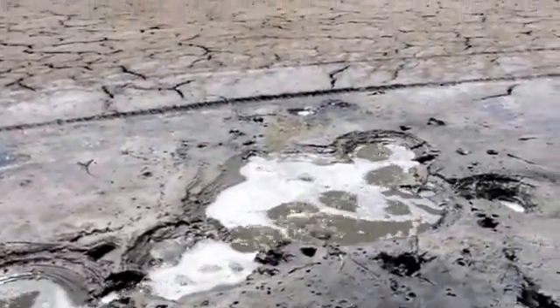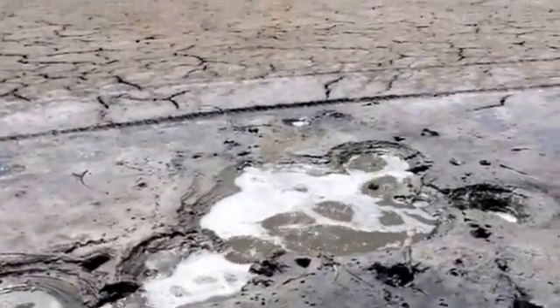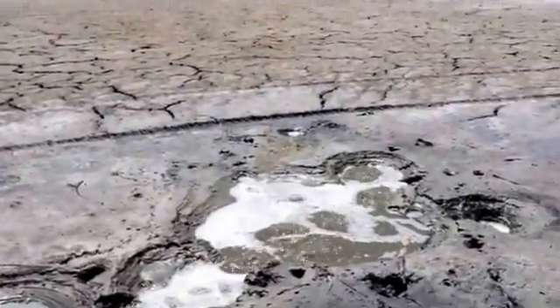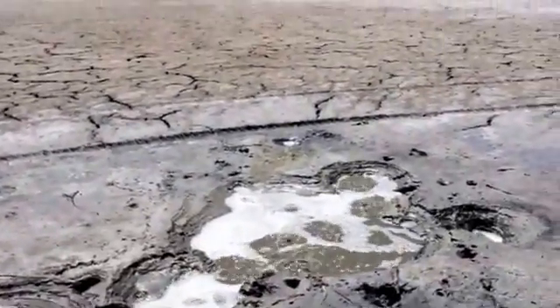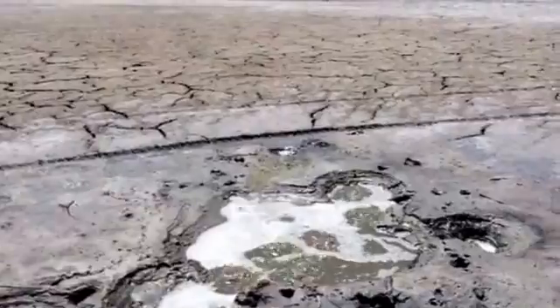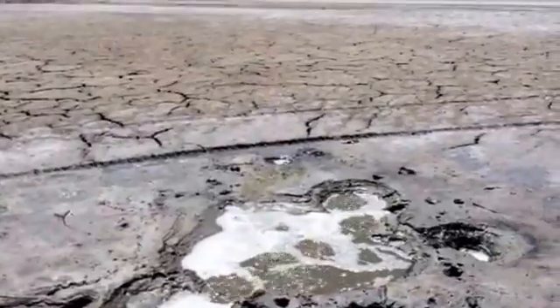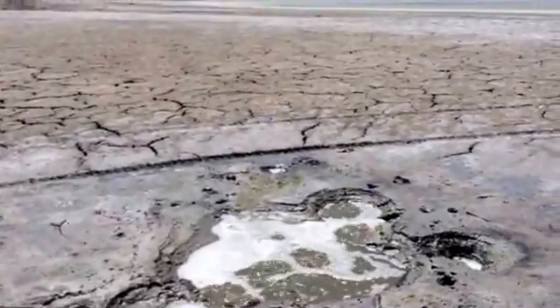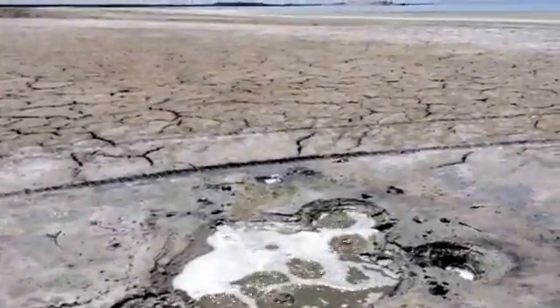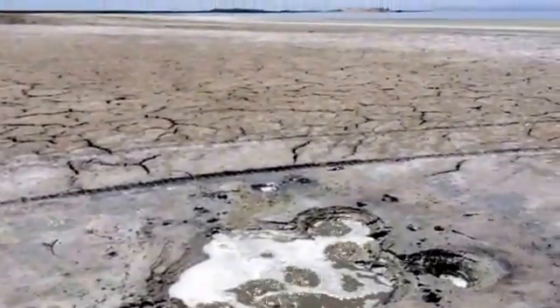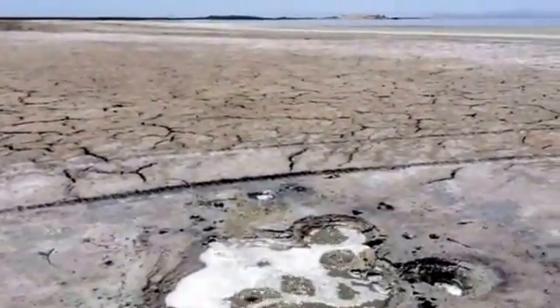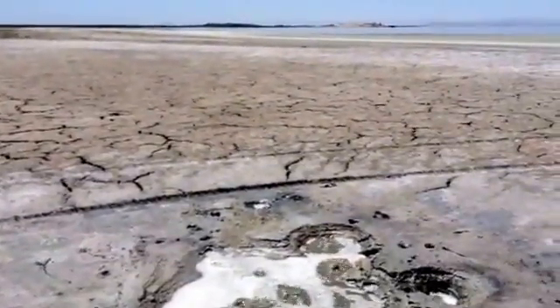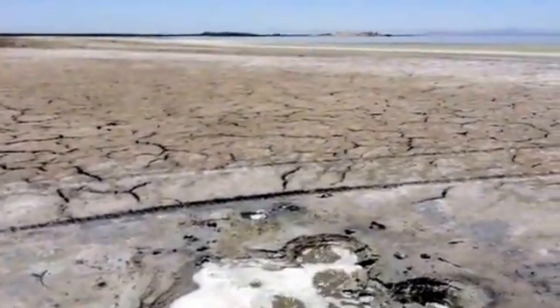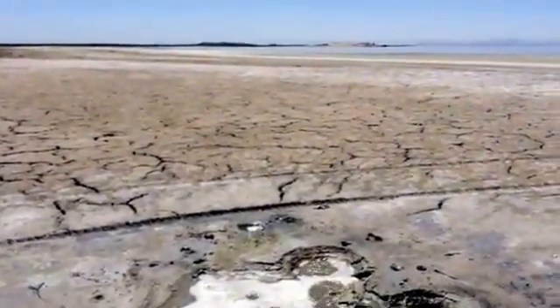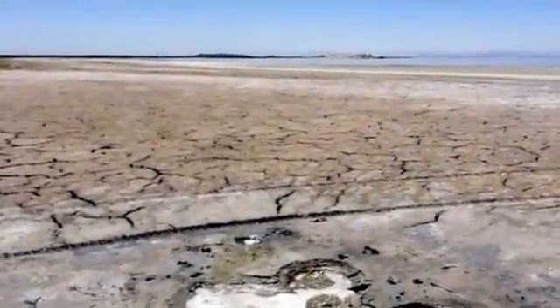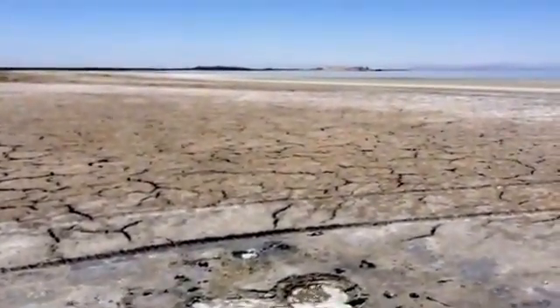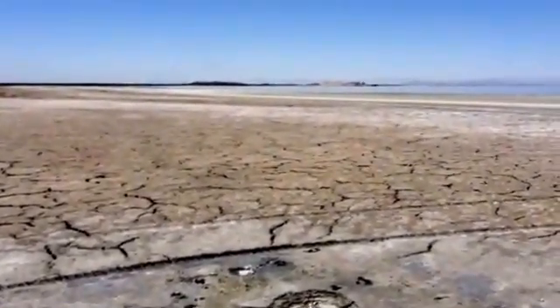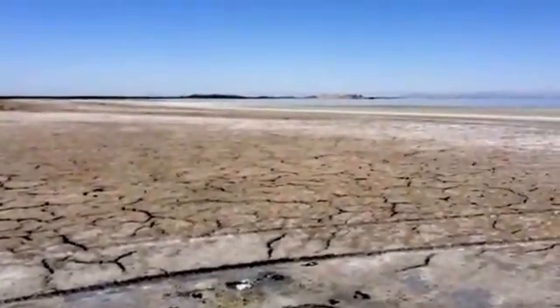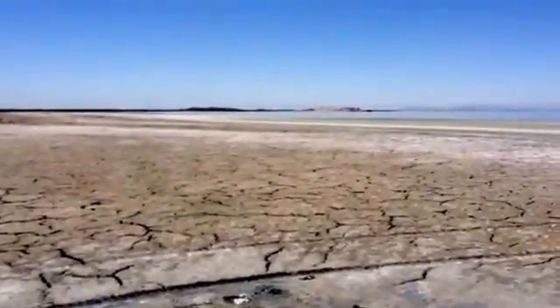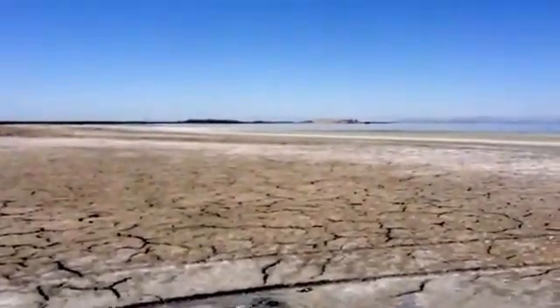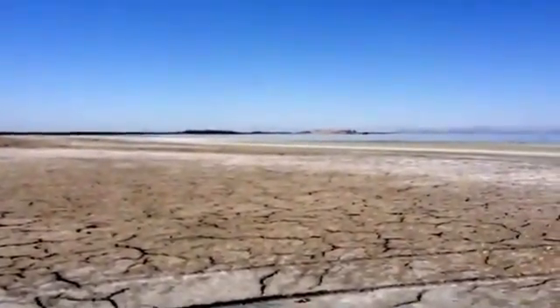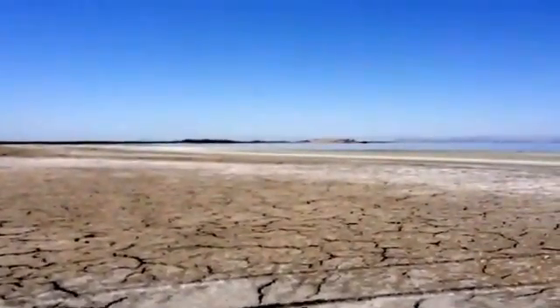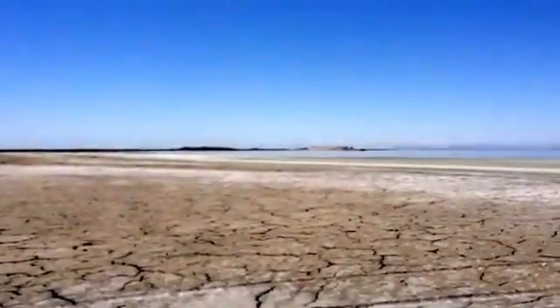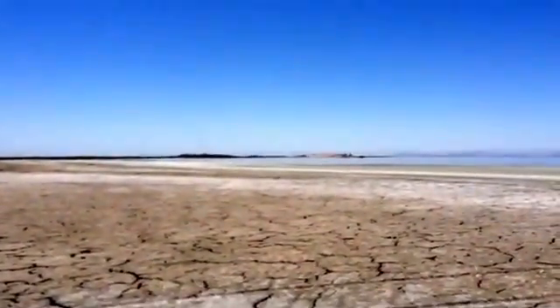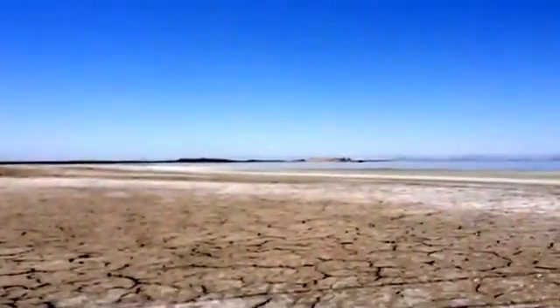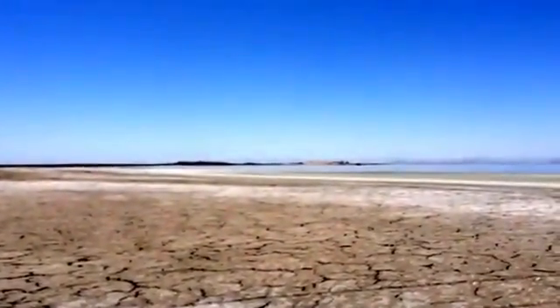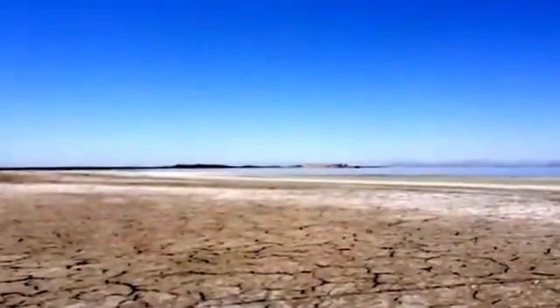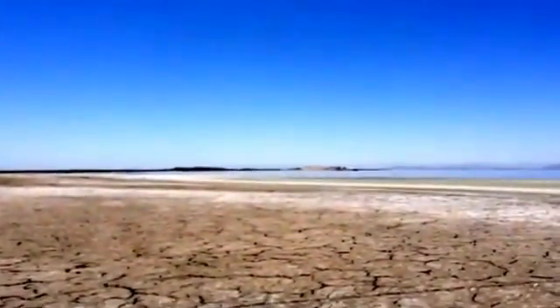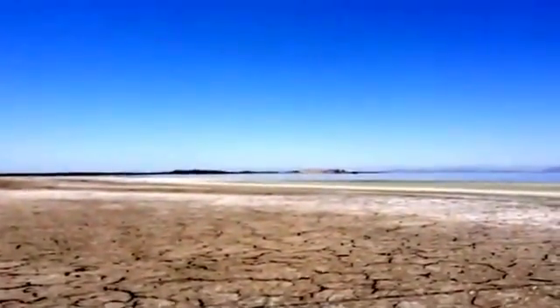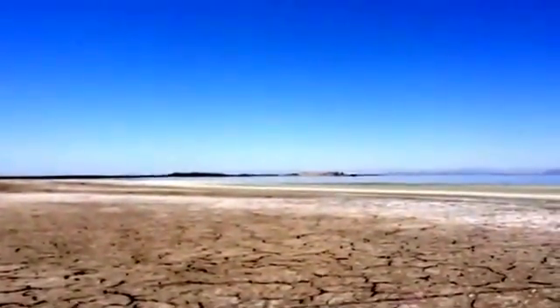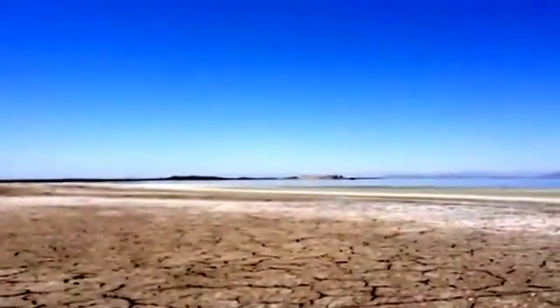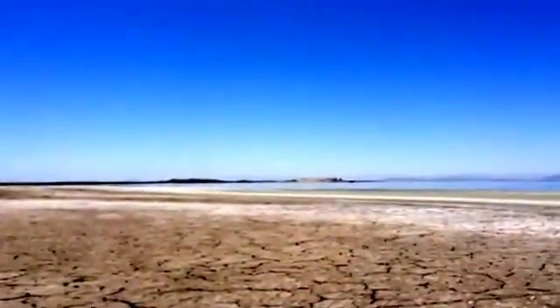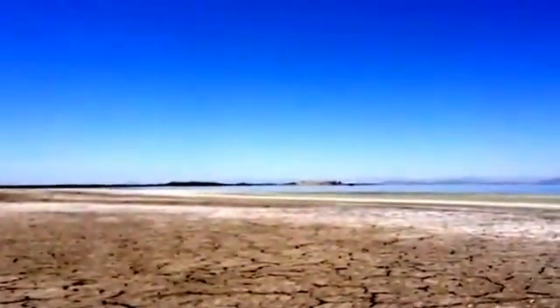So that's the interesting find for the day. They're off in the distance — you can see Mullet Island and Red Hill.